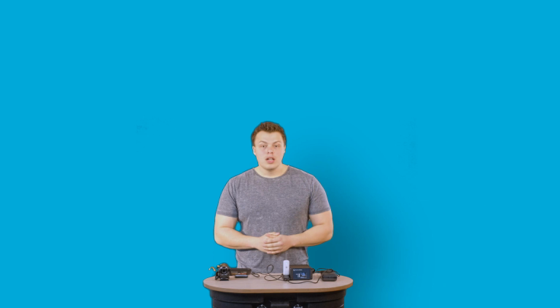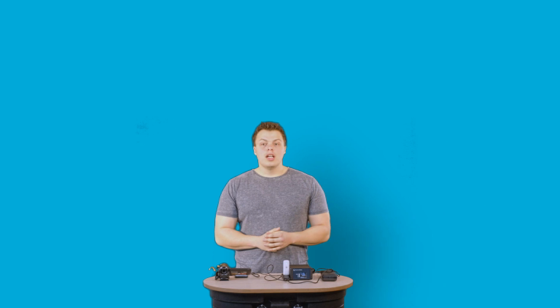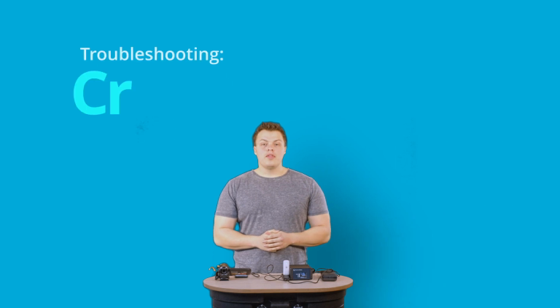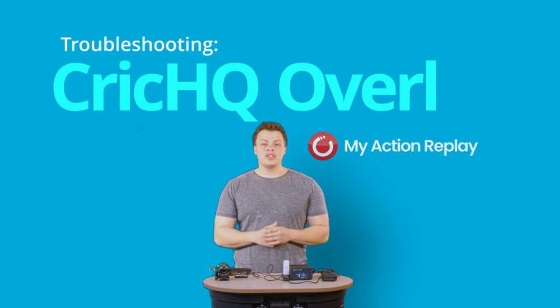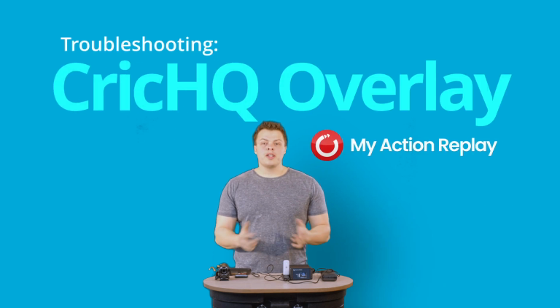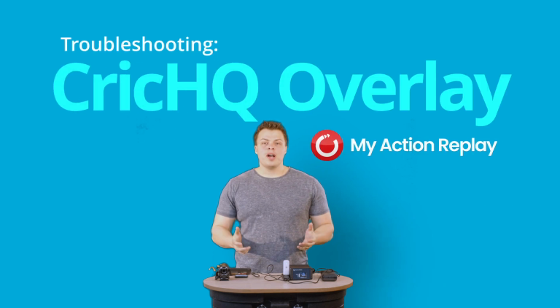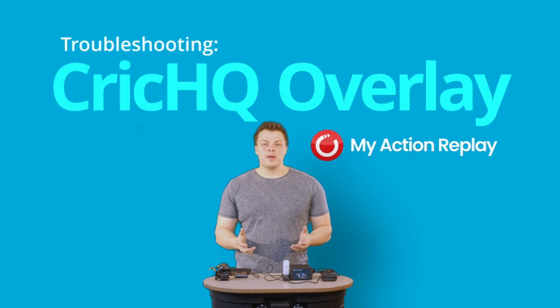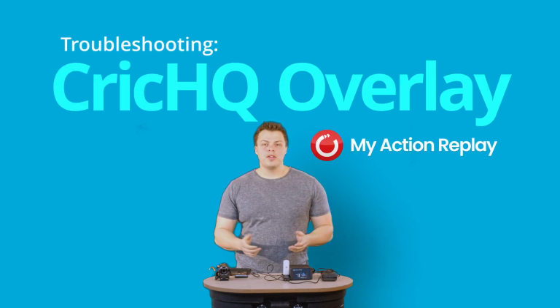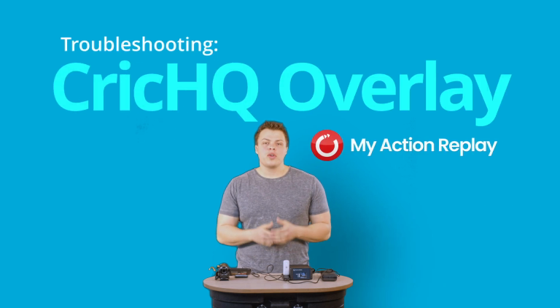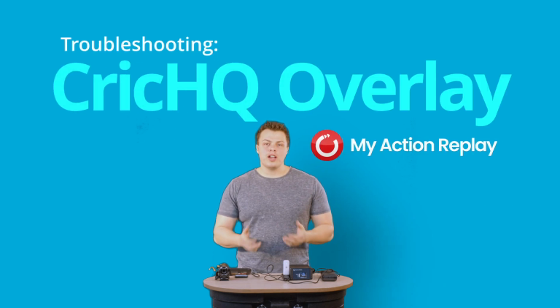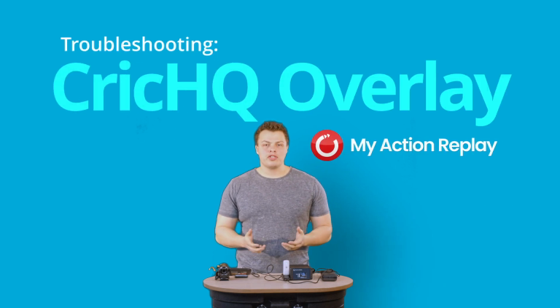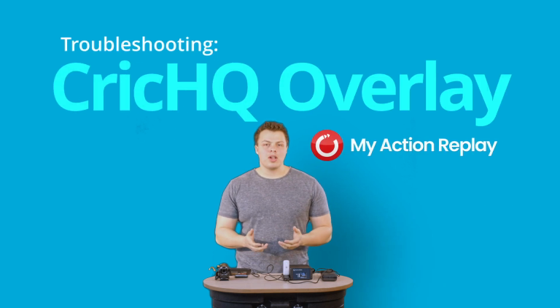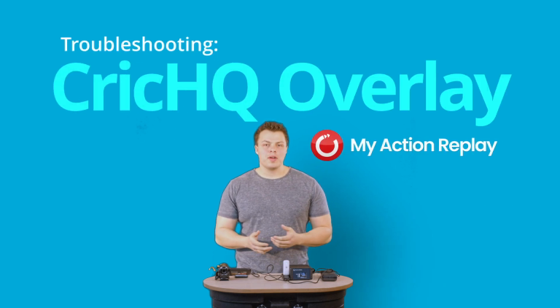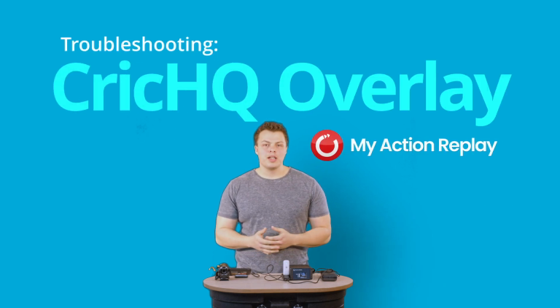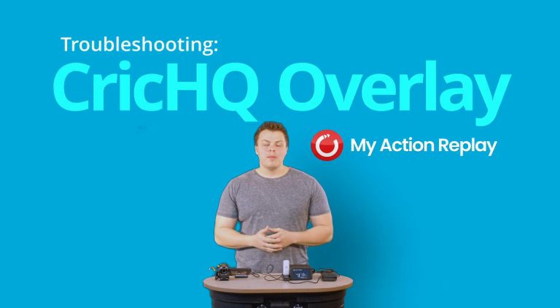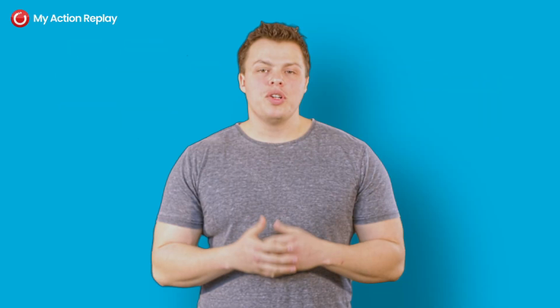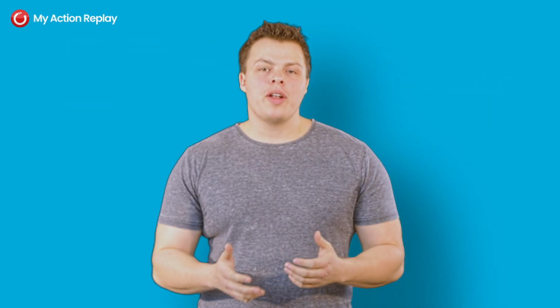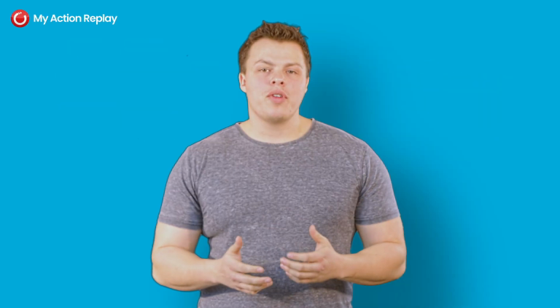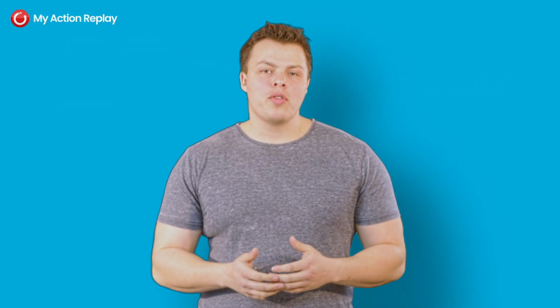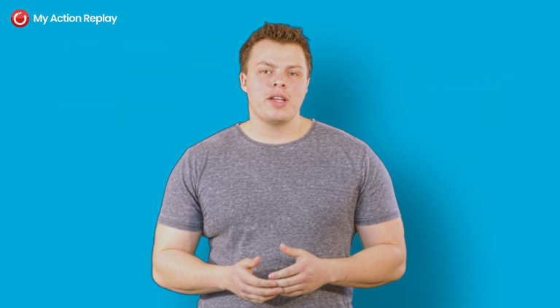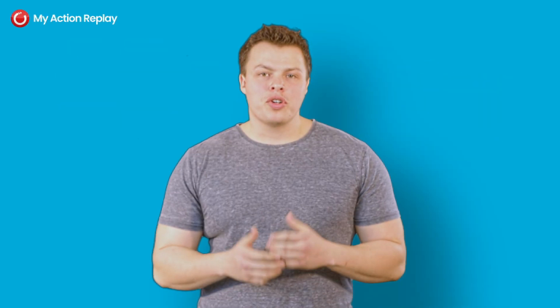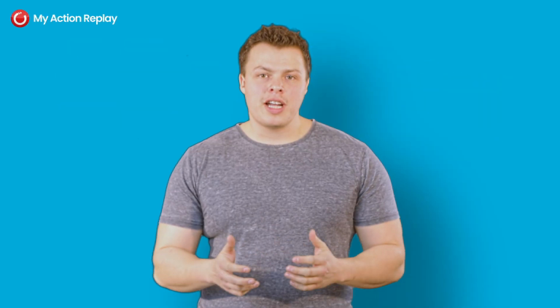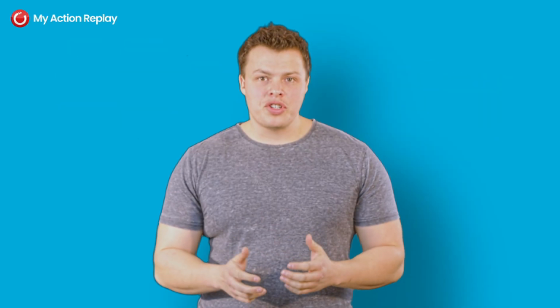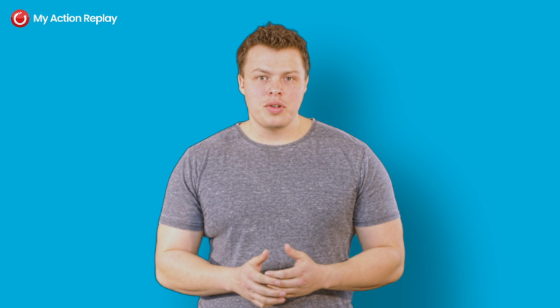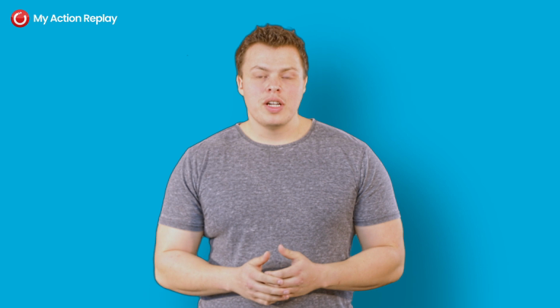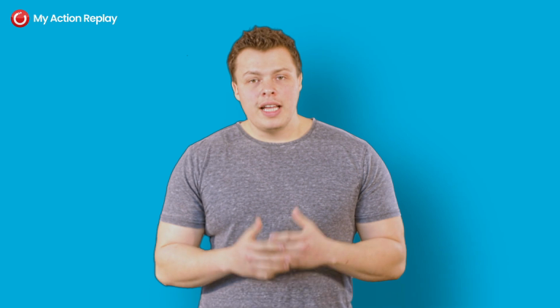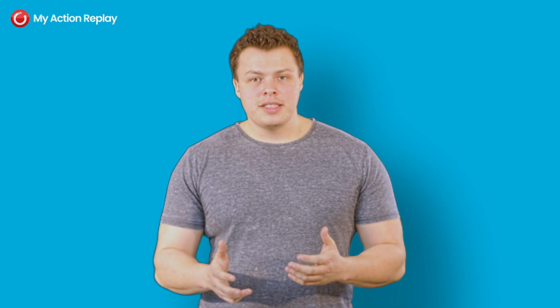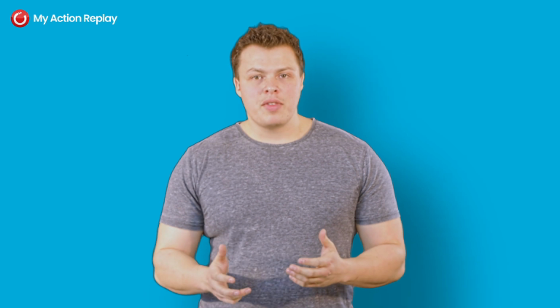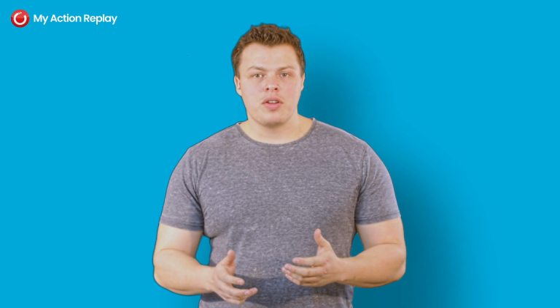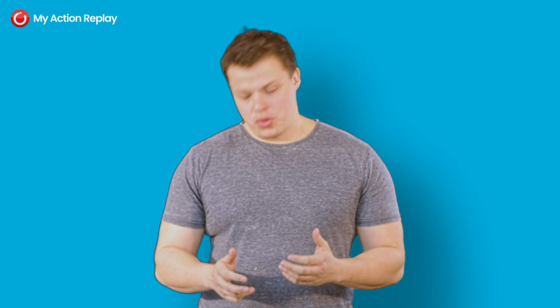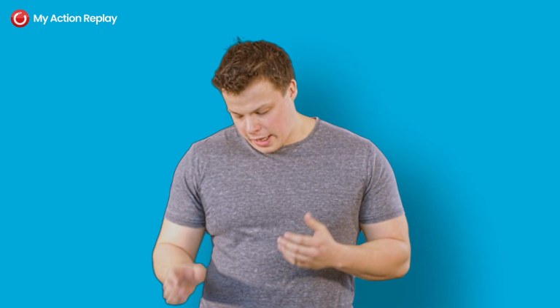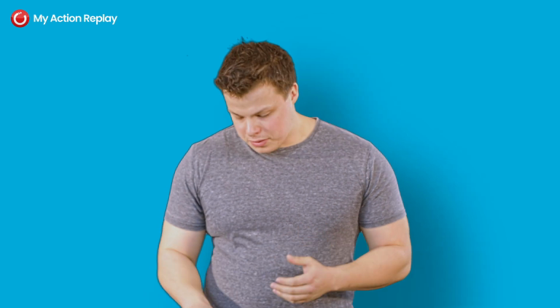If you've just set up your hub and you've got your live stream going but you don't have your overlay for CrickHQ, here's something you can try out.